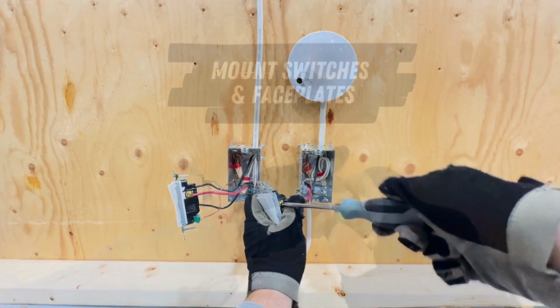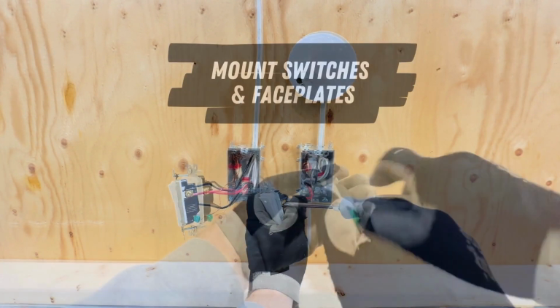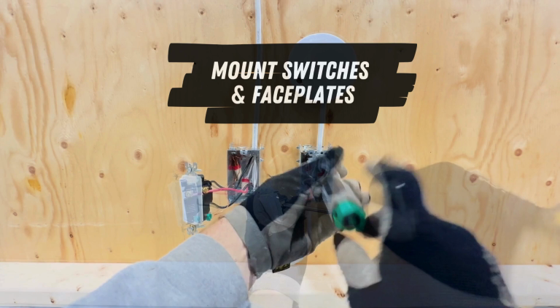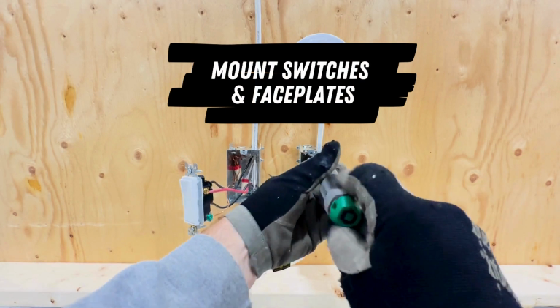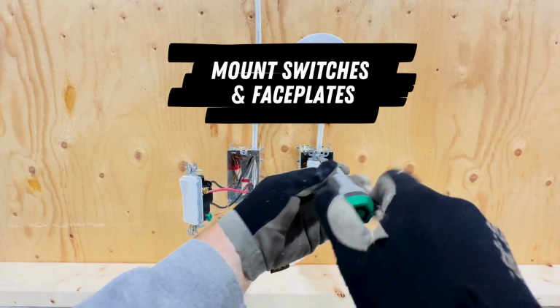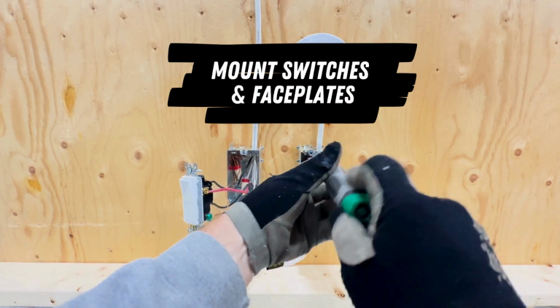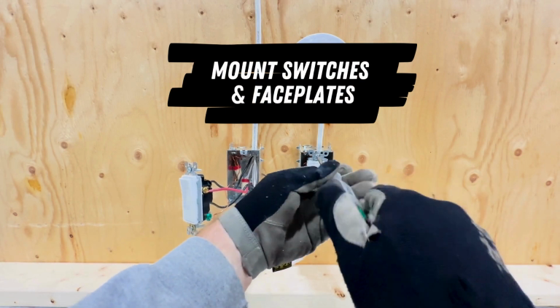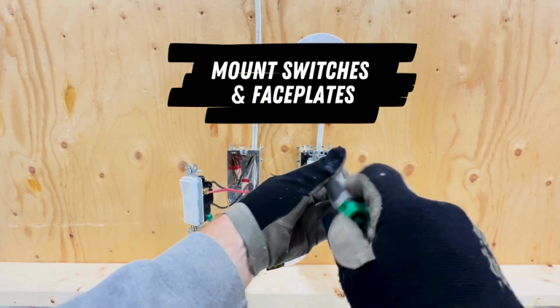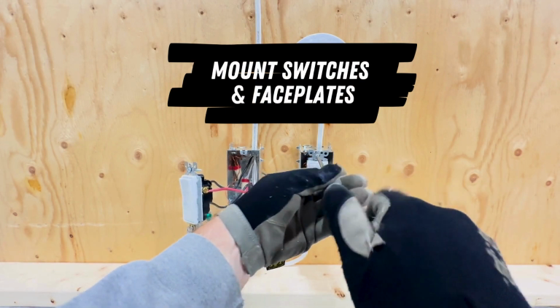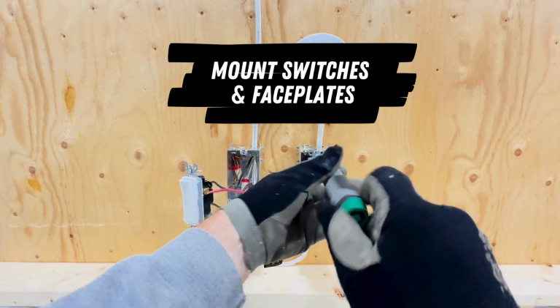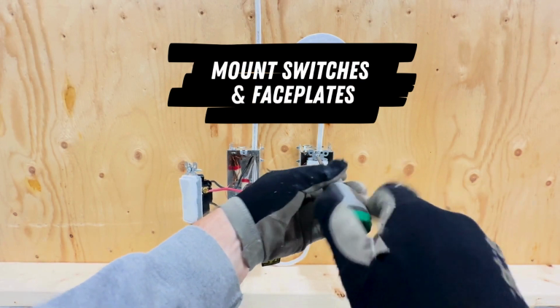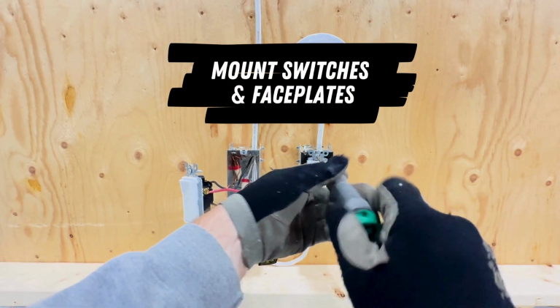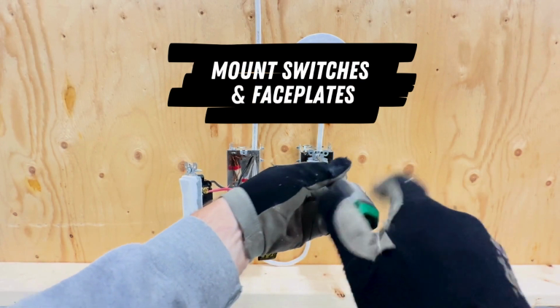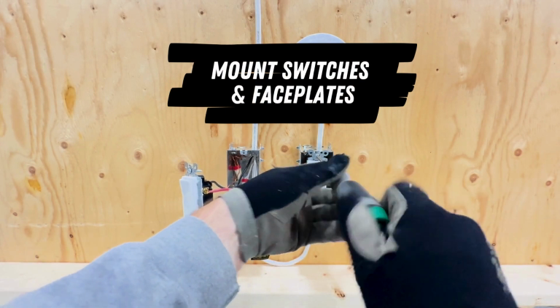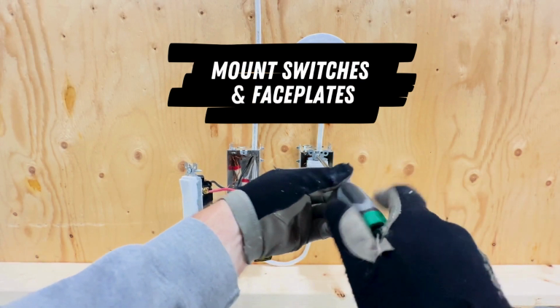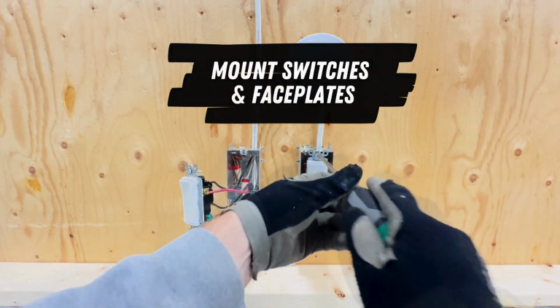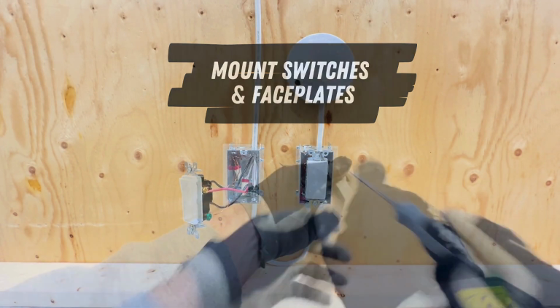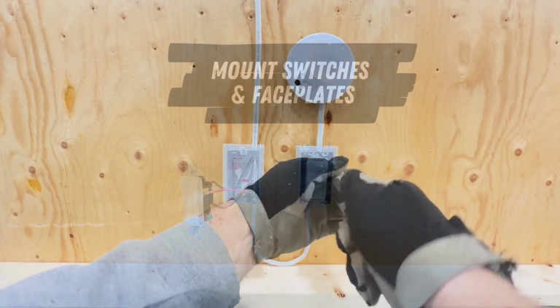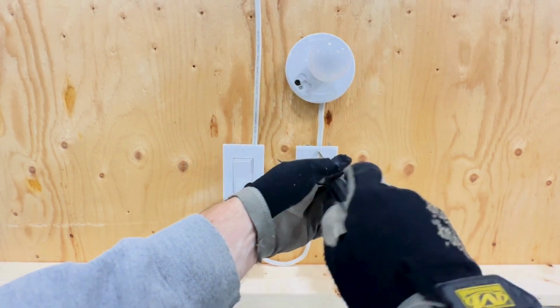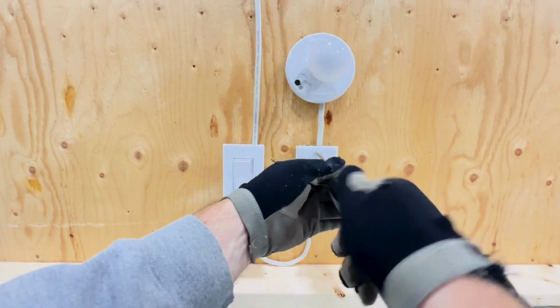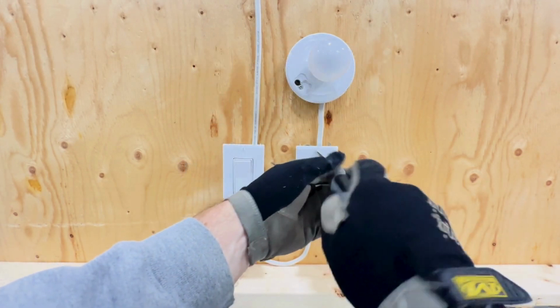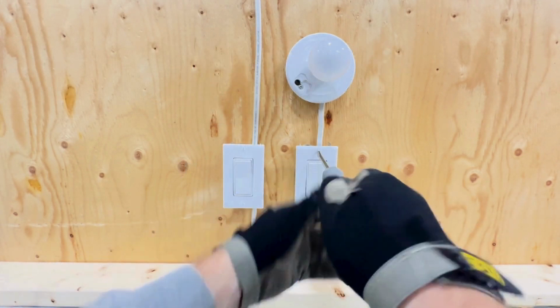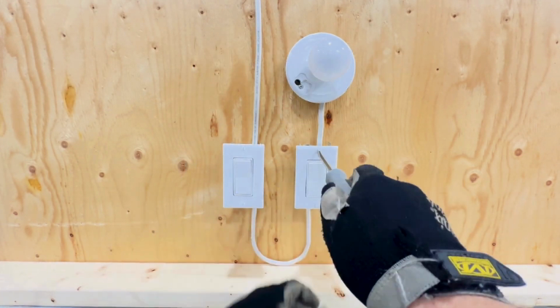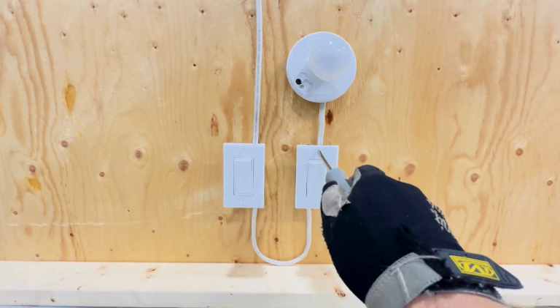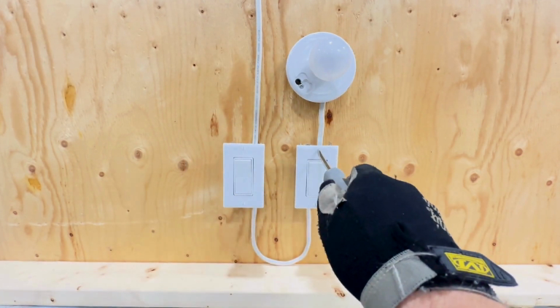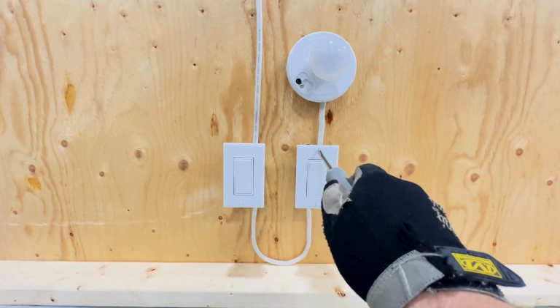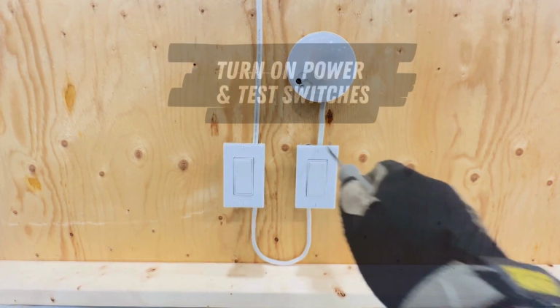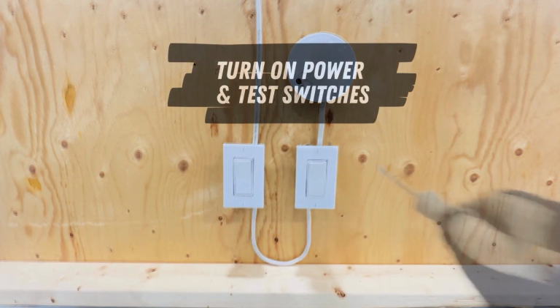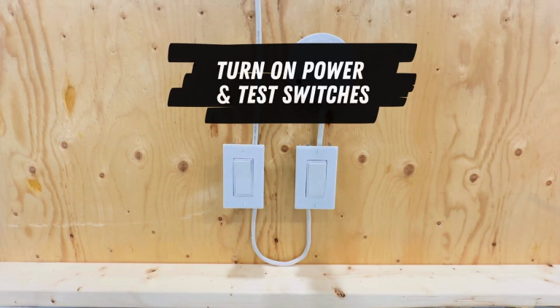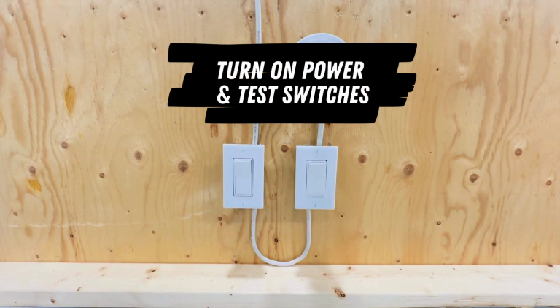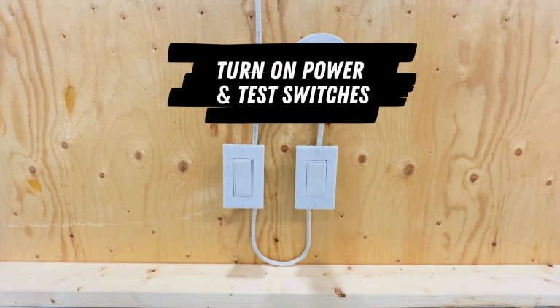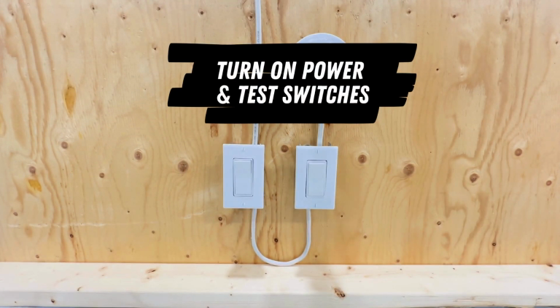Now mount the switches, attach the faceplates, turn the power back on, and test the switches.